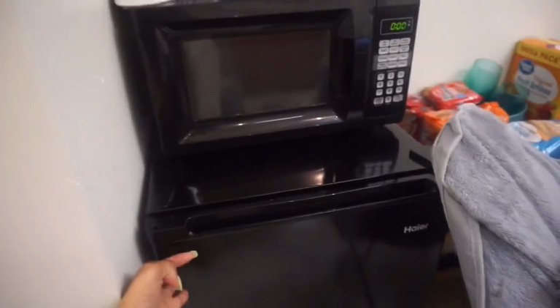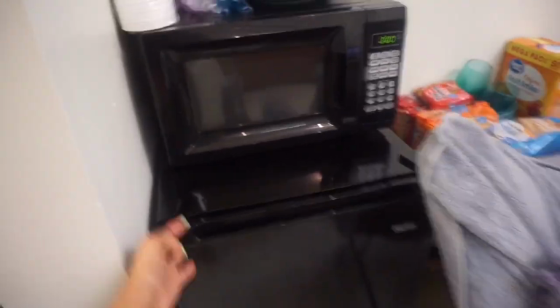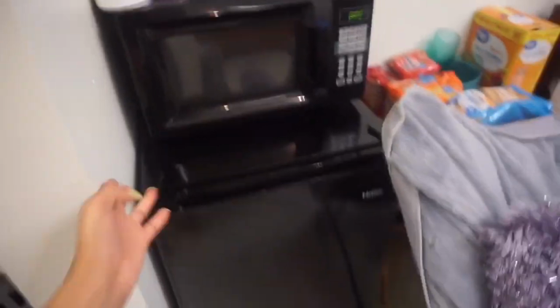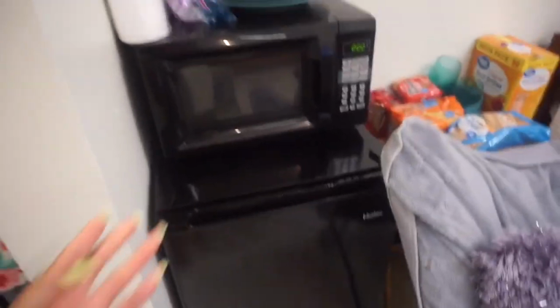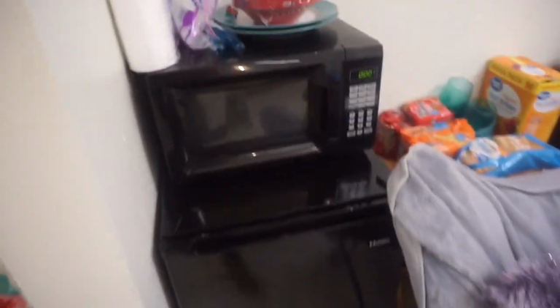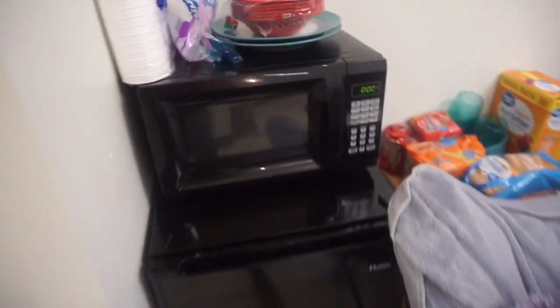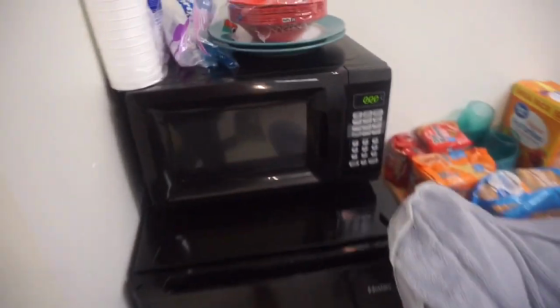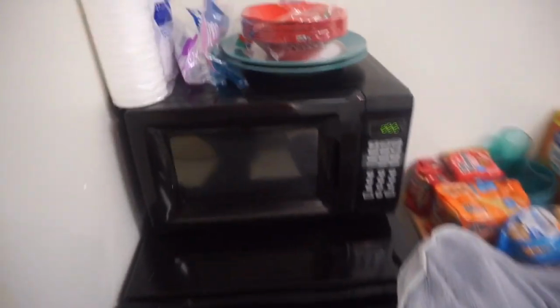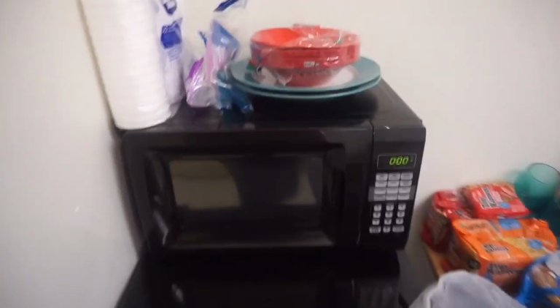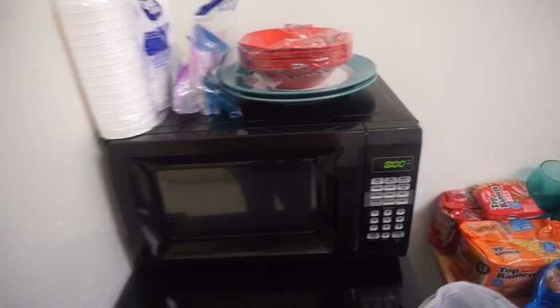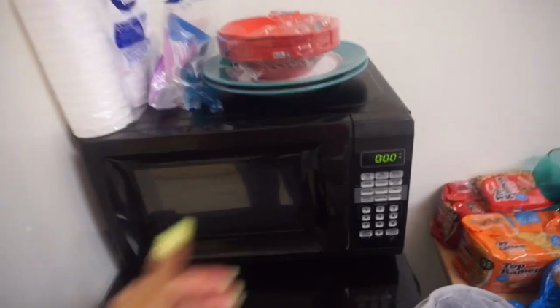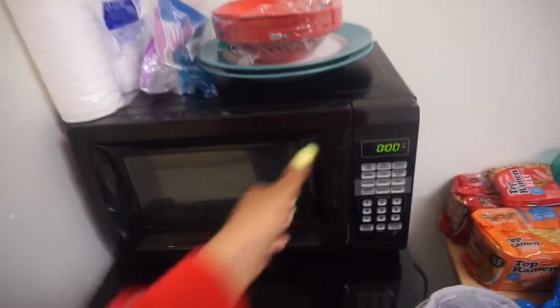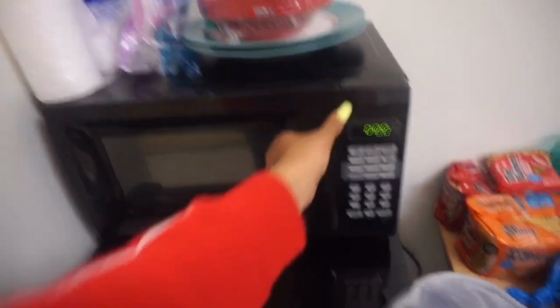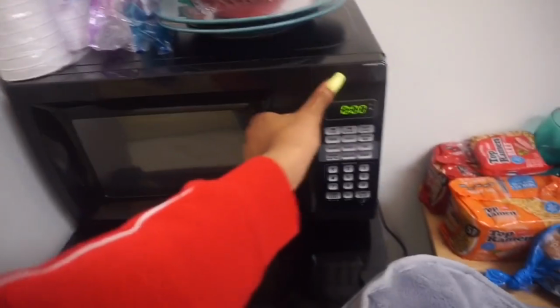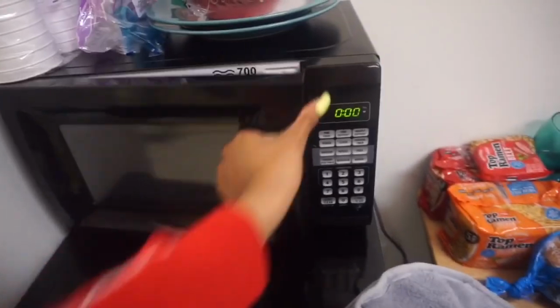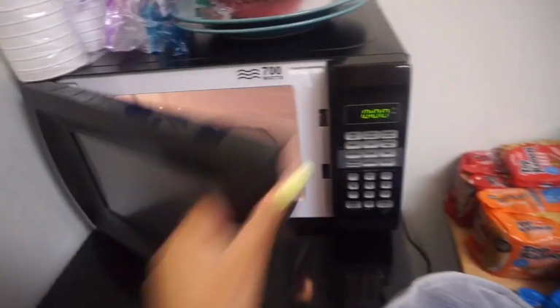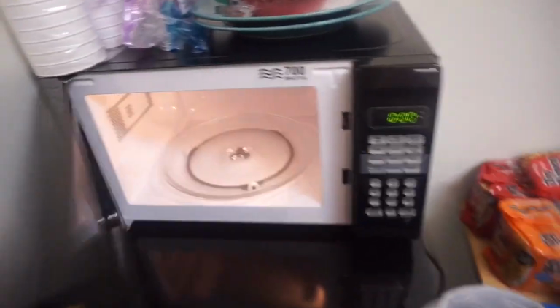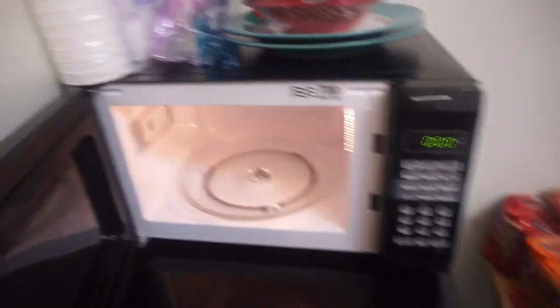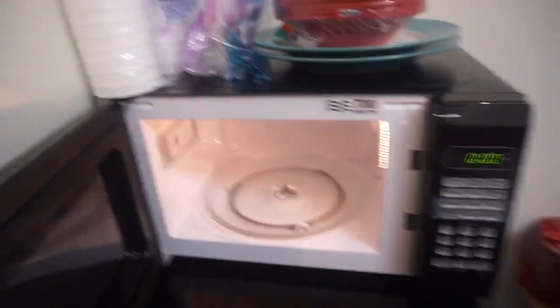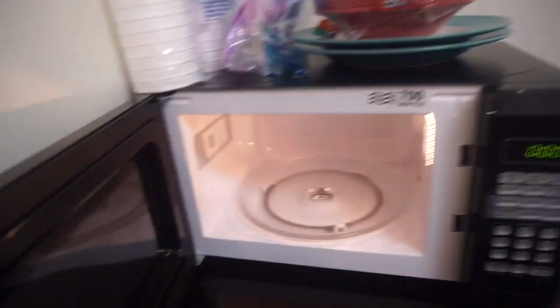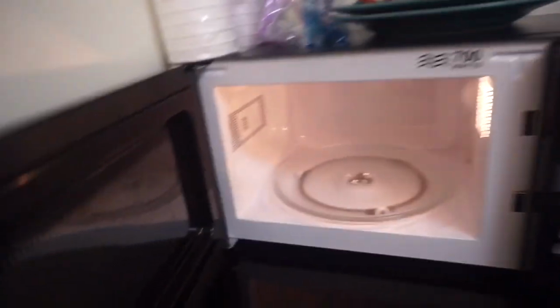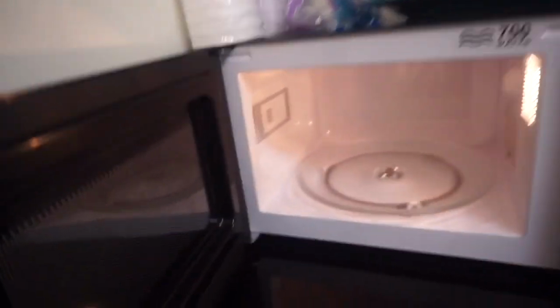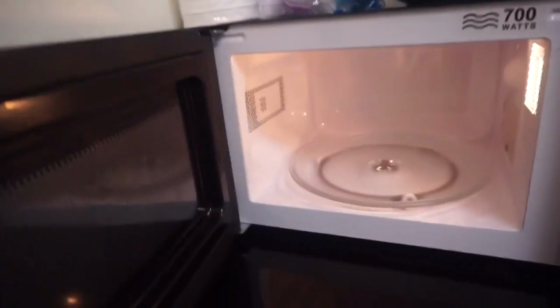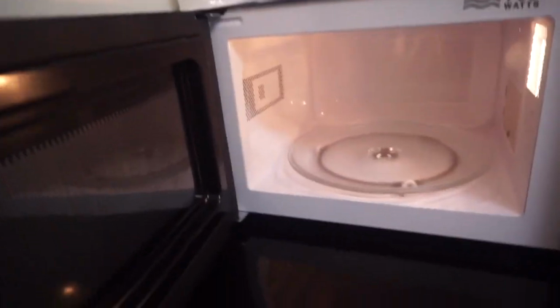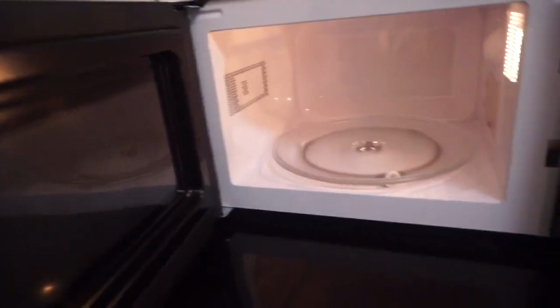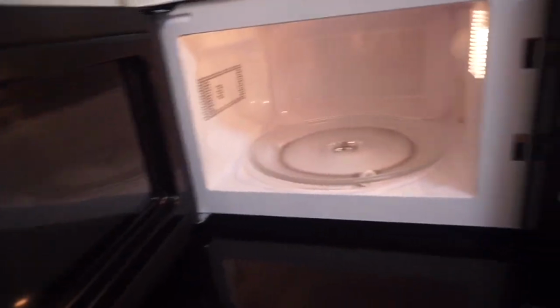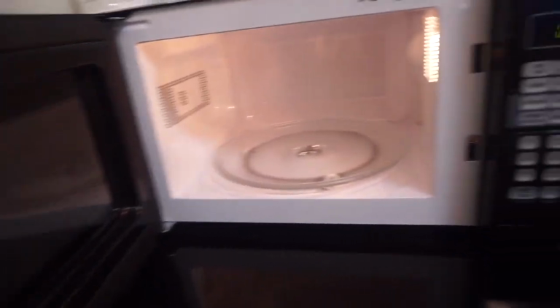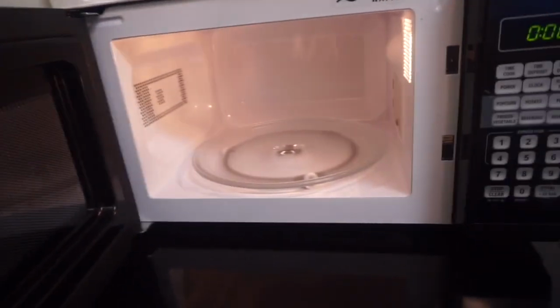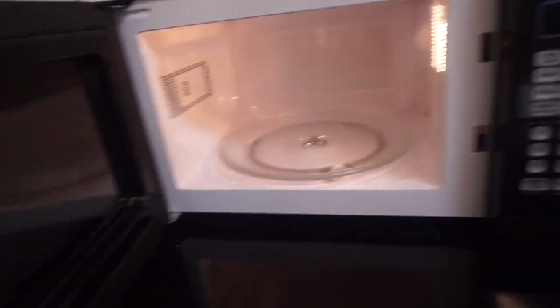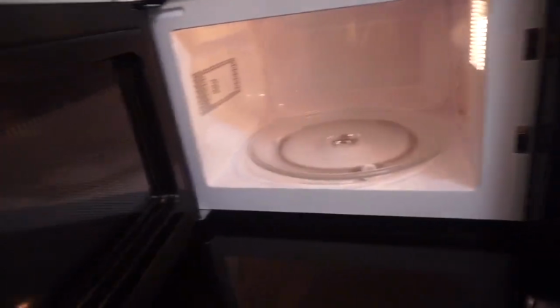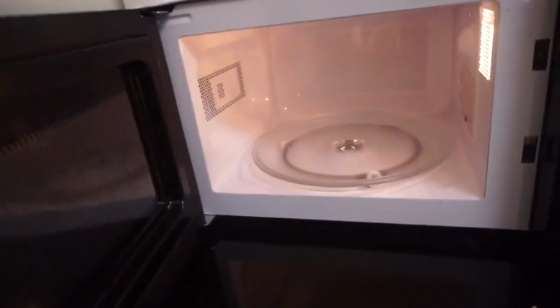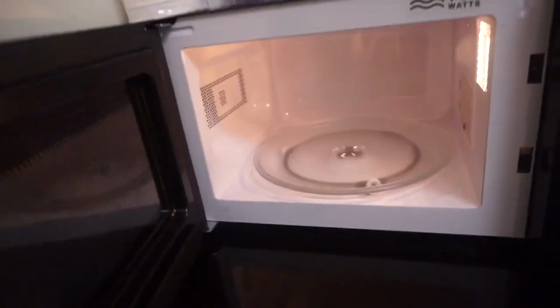This is the microwave — nothing too fancy about it, it's just a regular microwave.